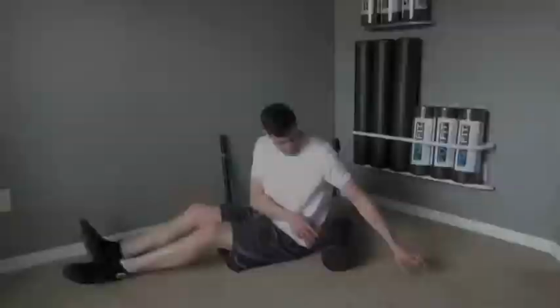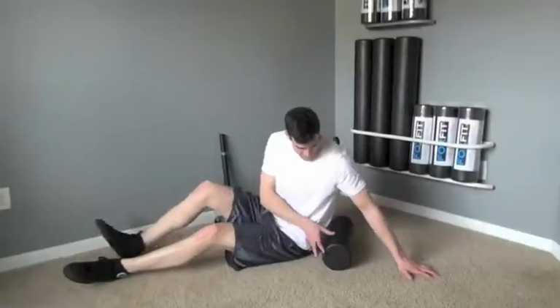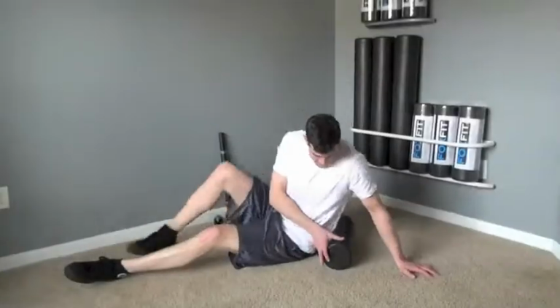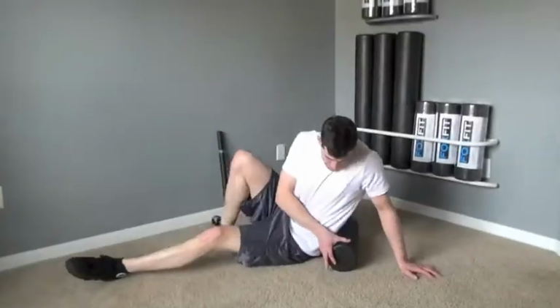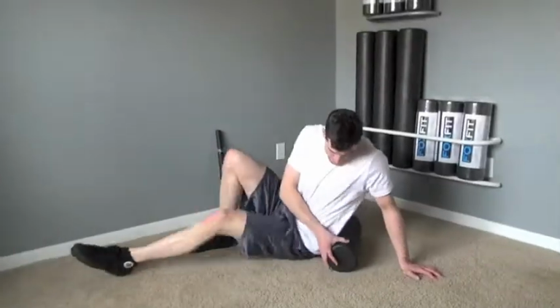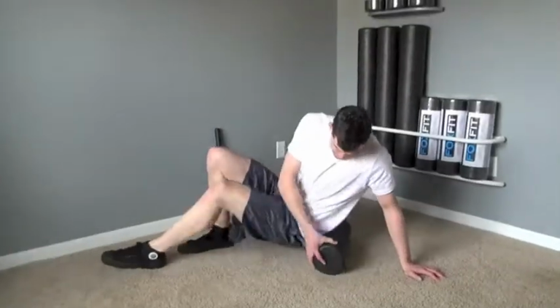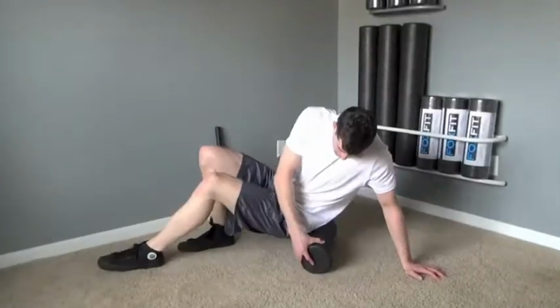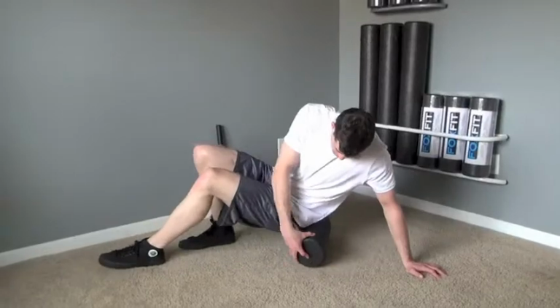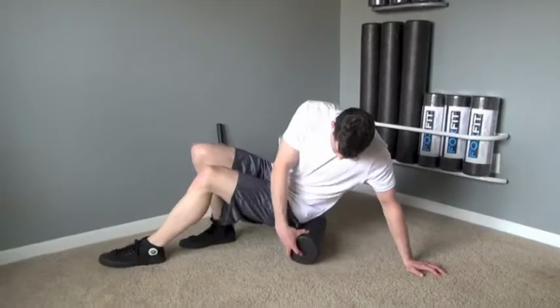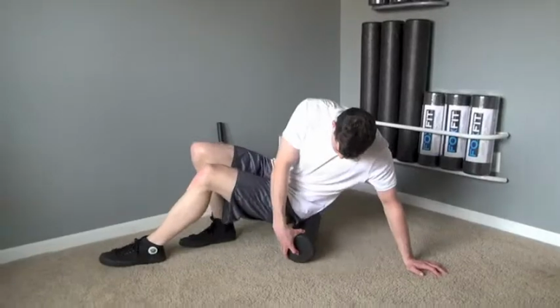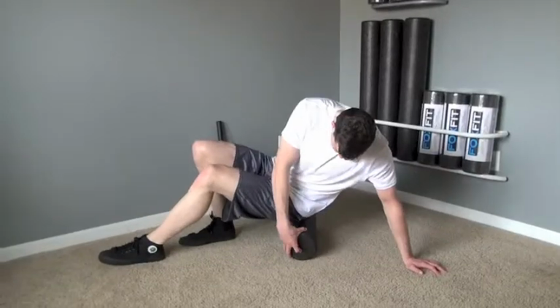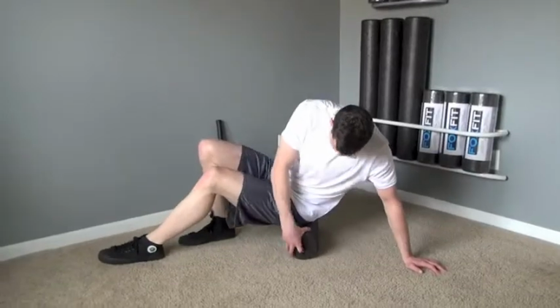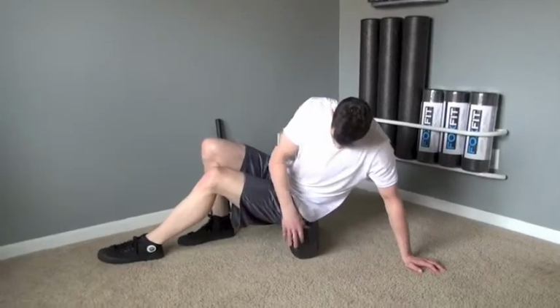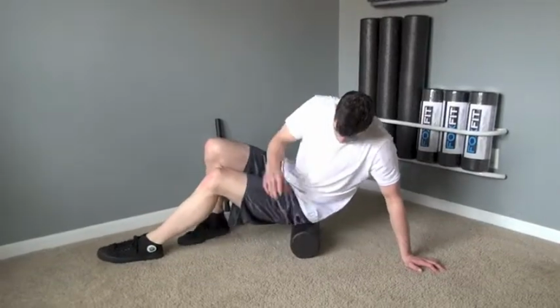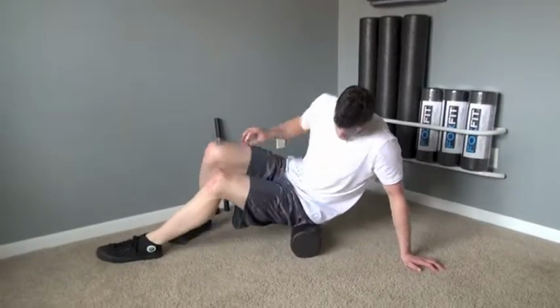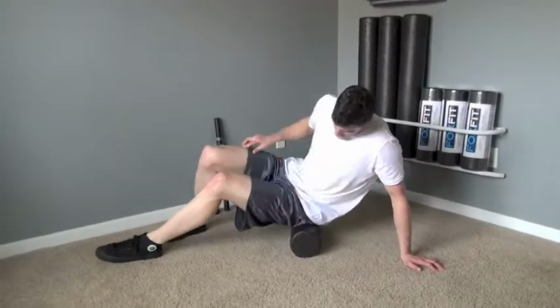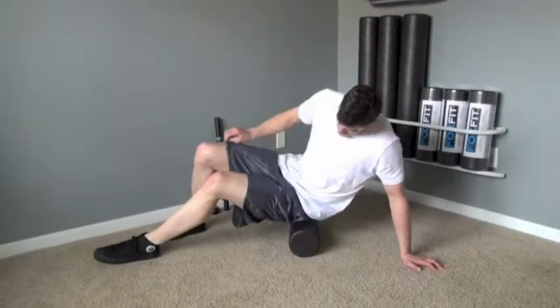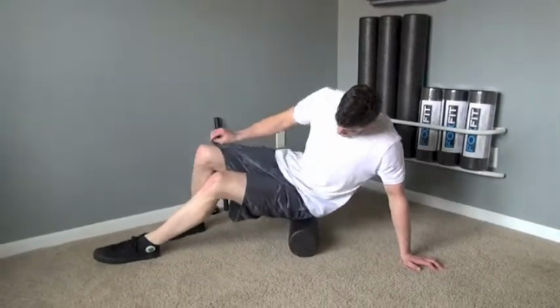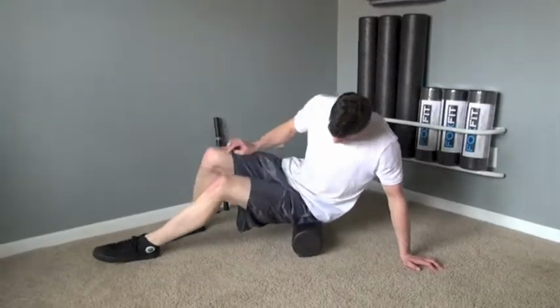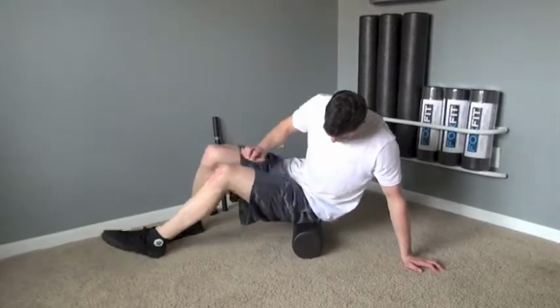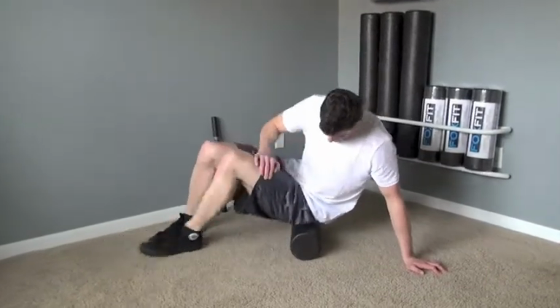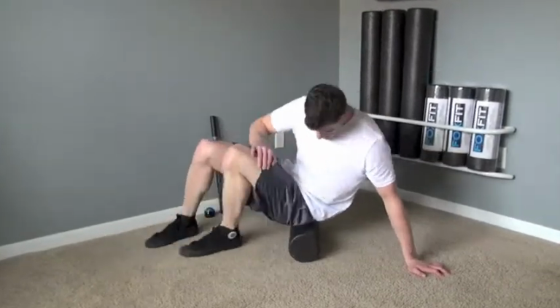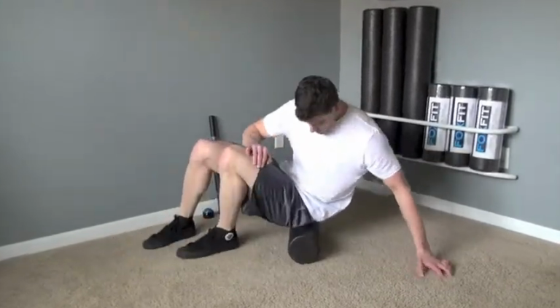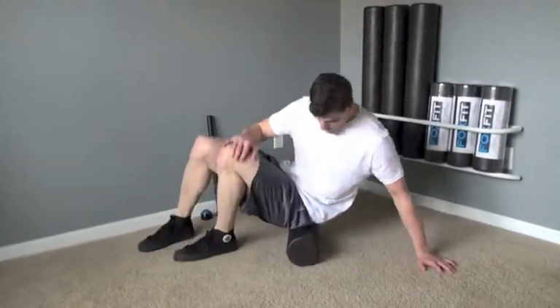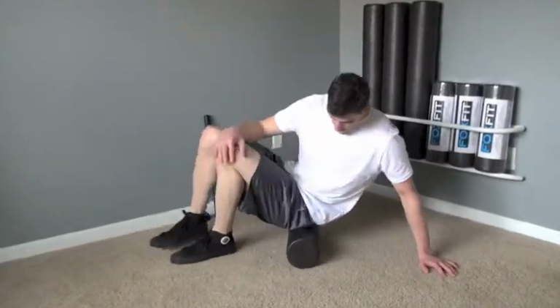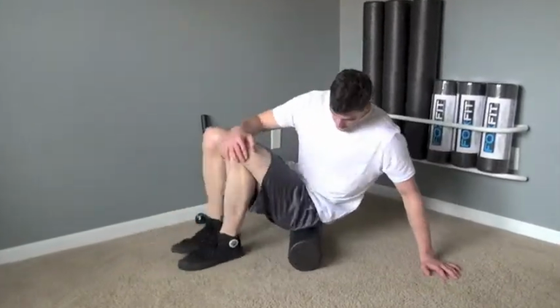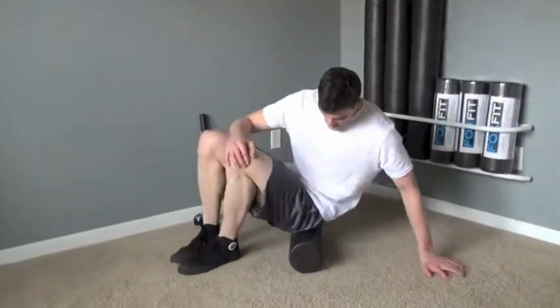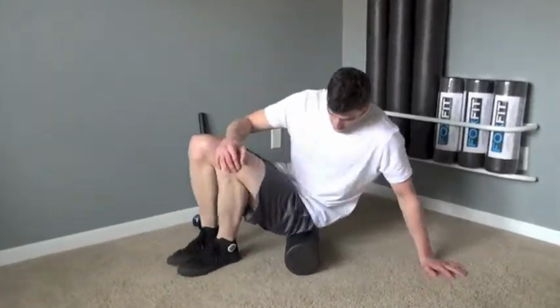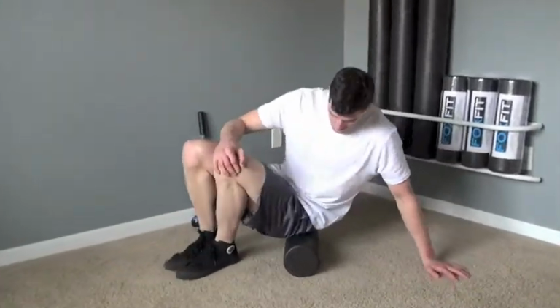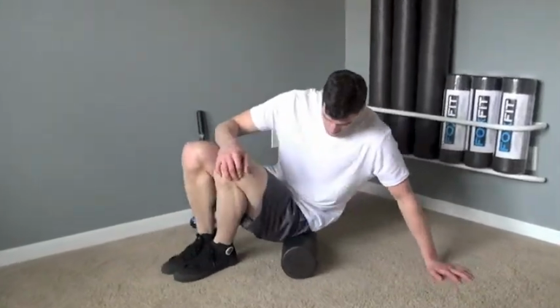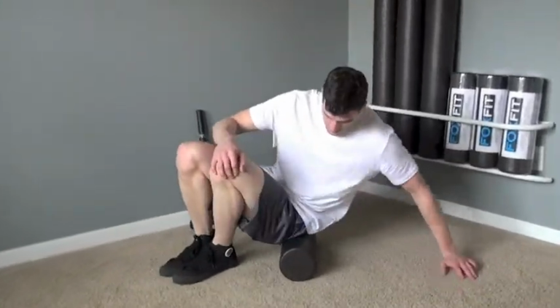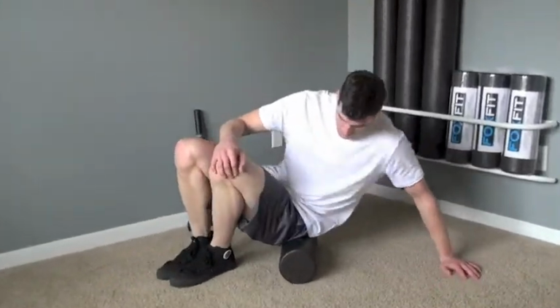How to roll your glutes and piriformis with a variety of FOXFIT self-myofascial release tools.